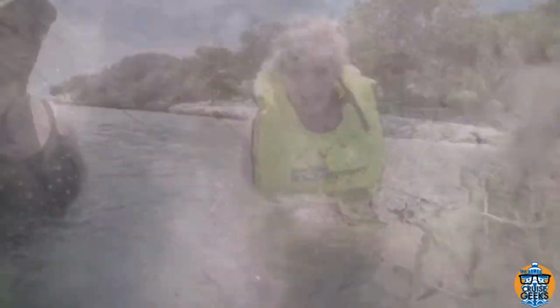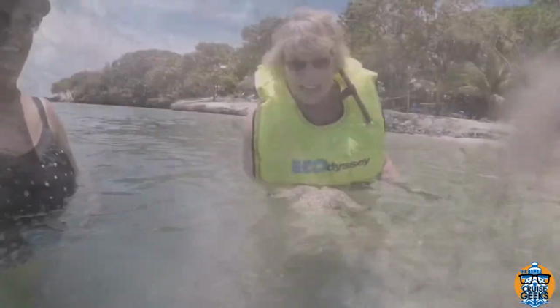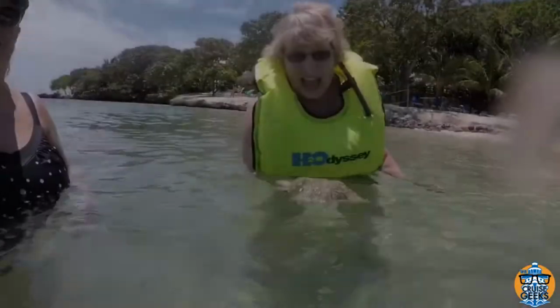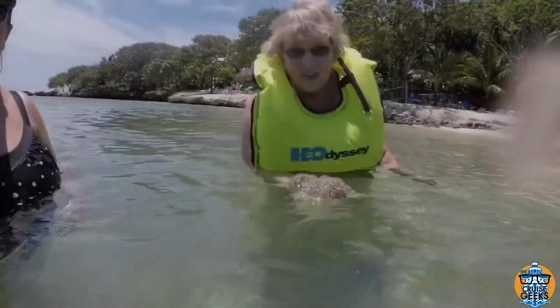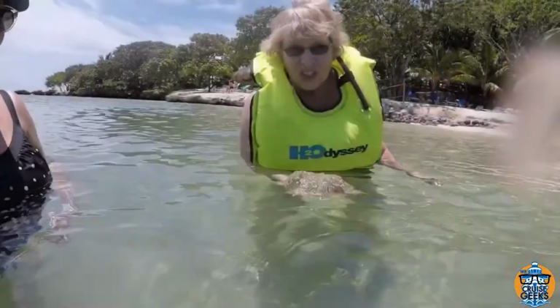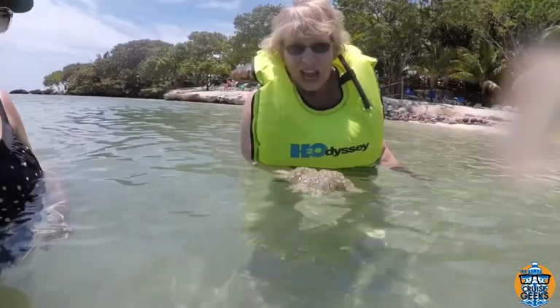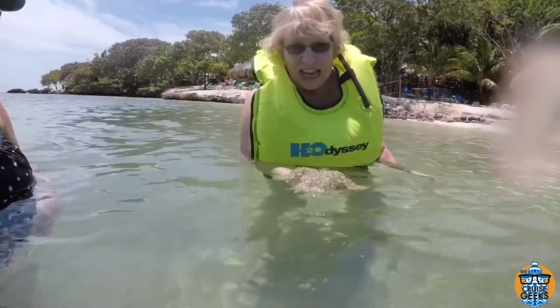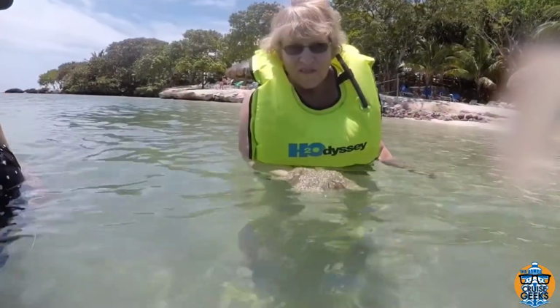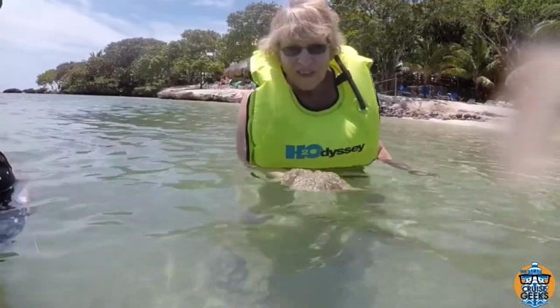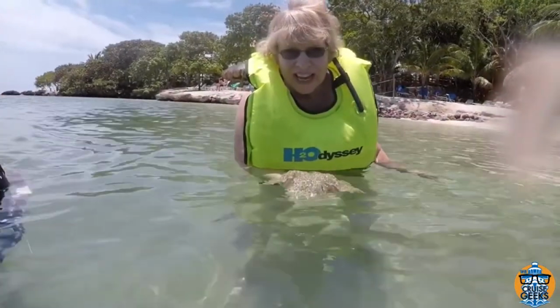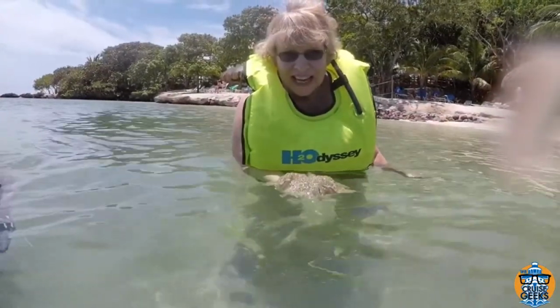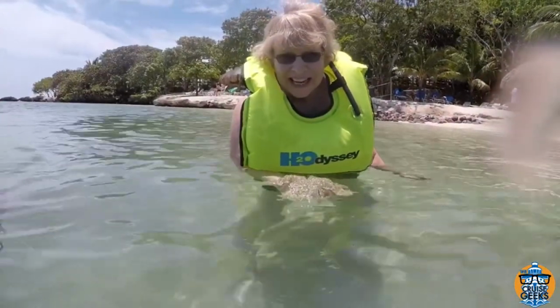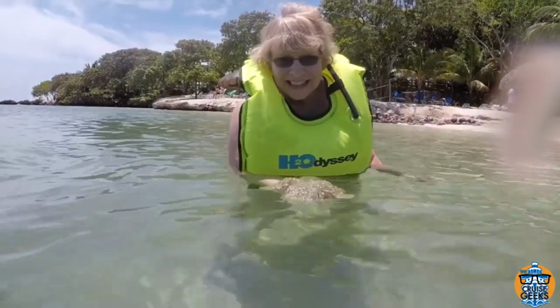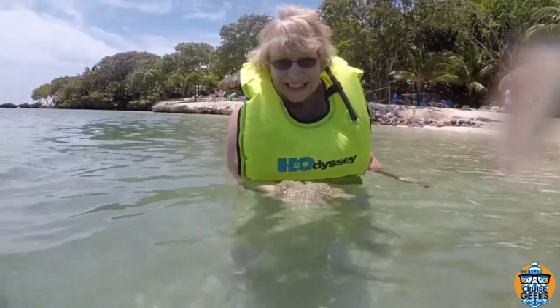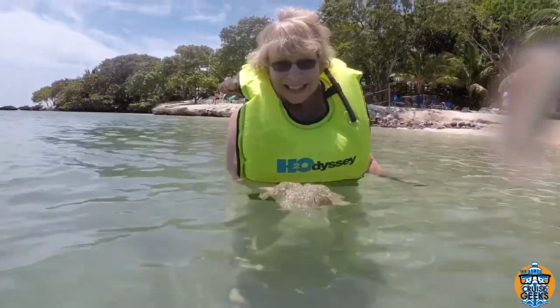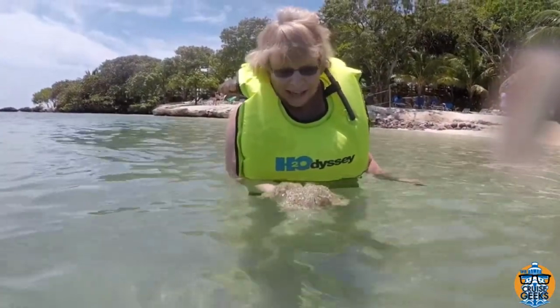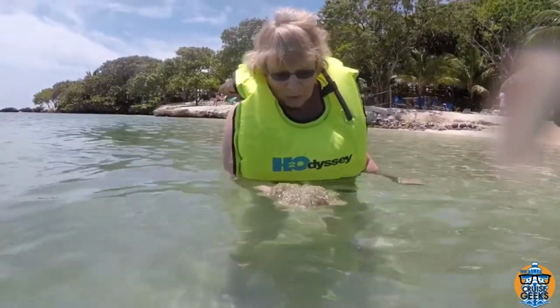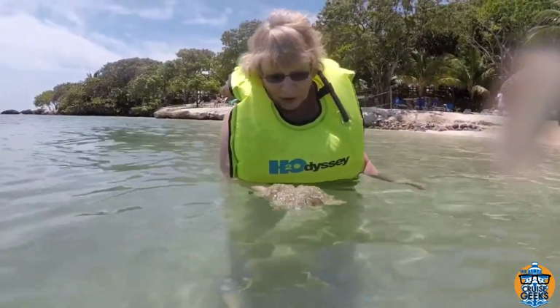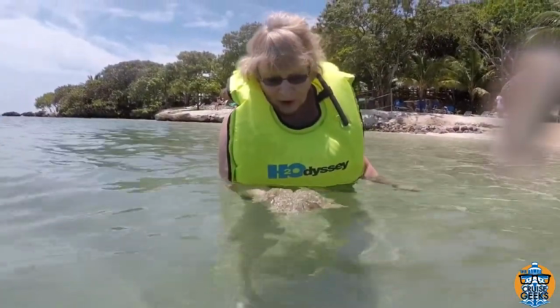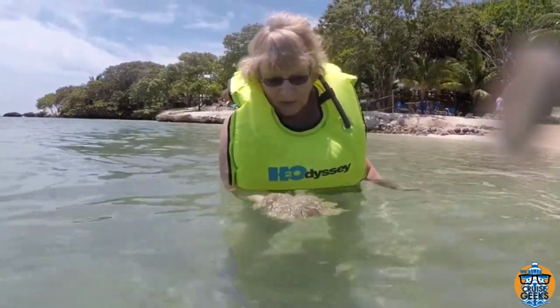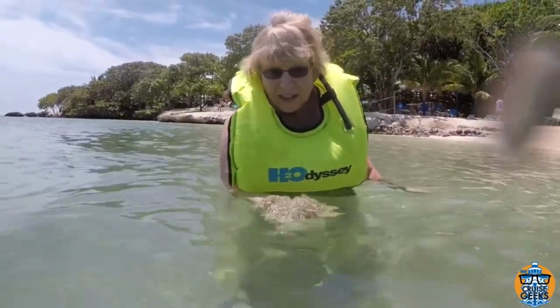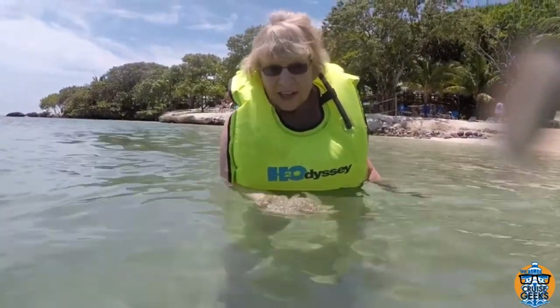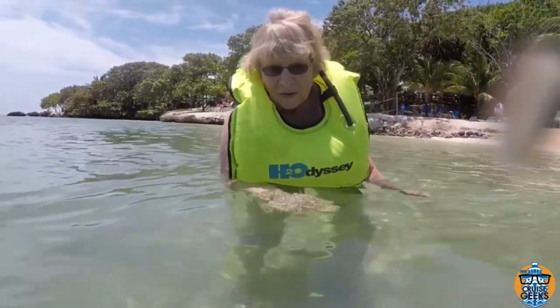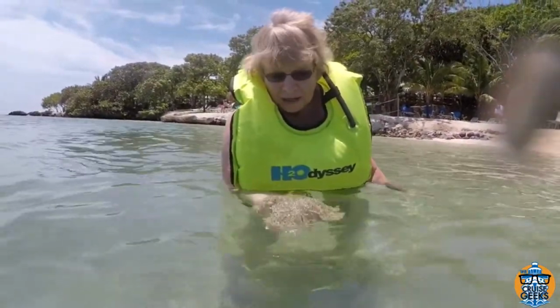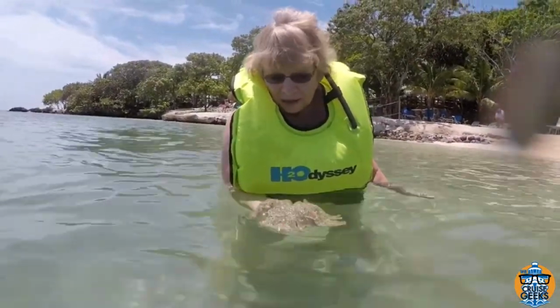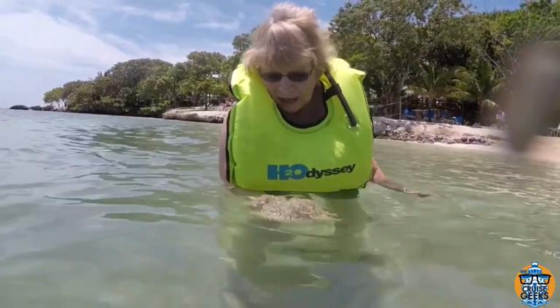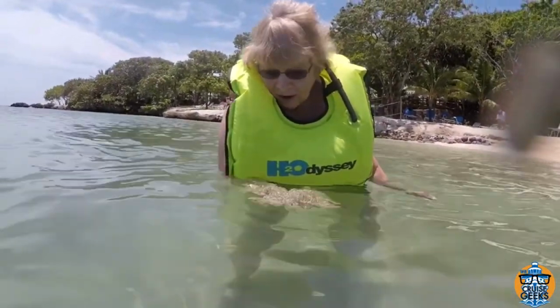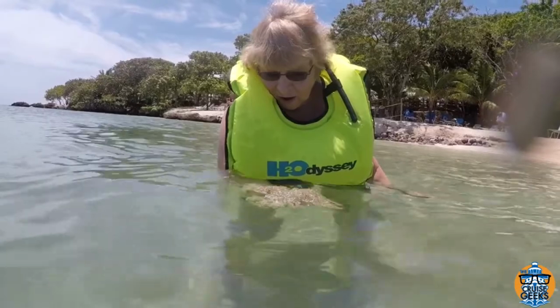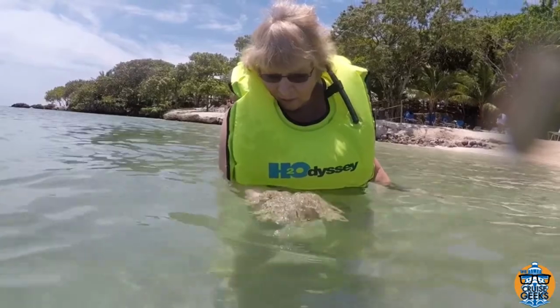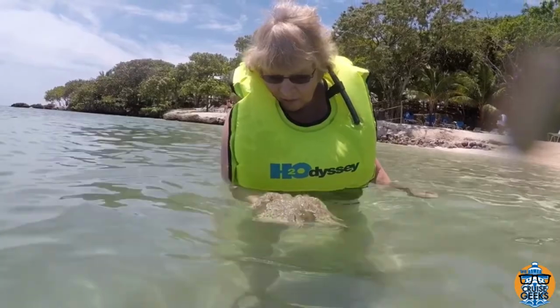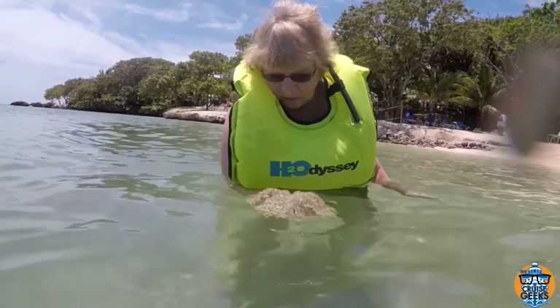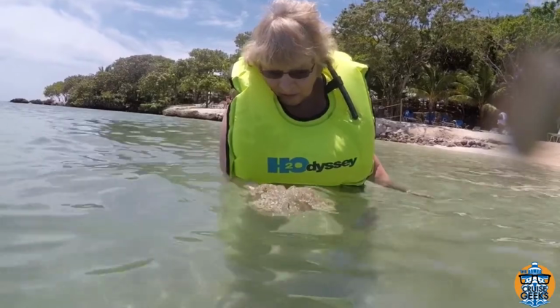I have a jellyfish! Can you feel it stinging you? Not at all. You can see — okay, good.